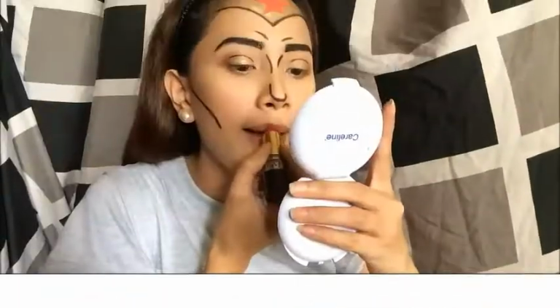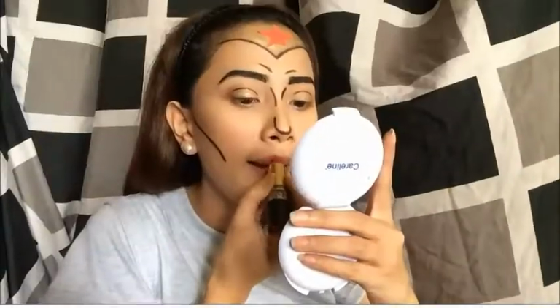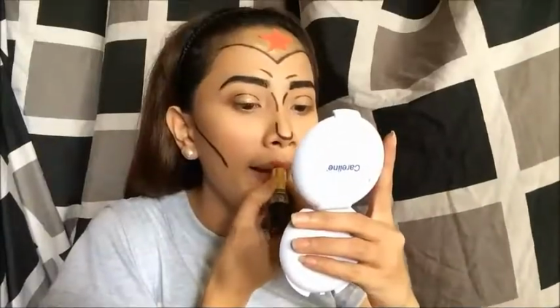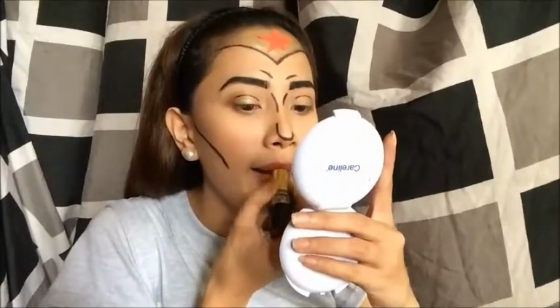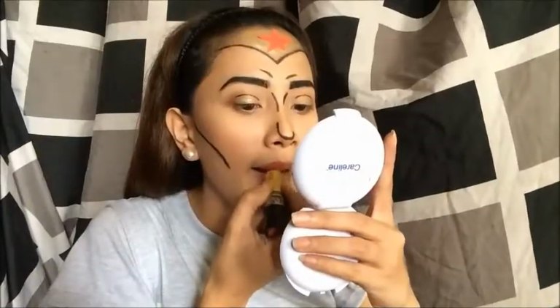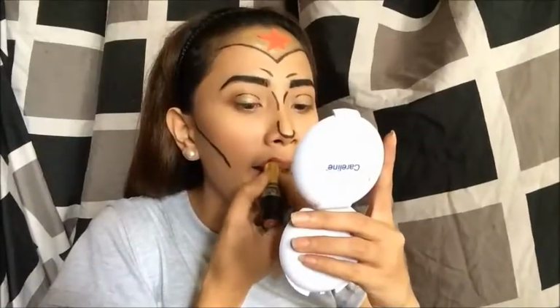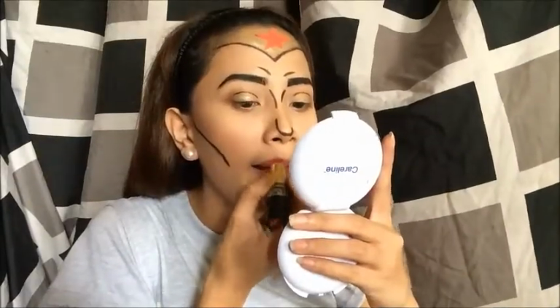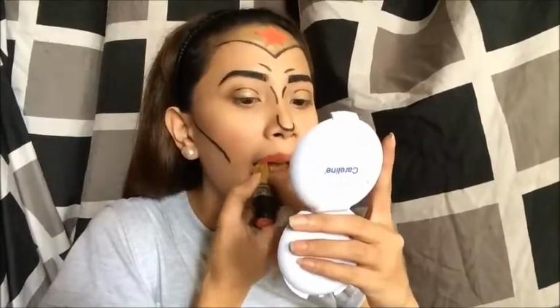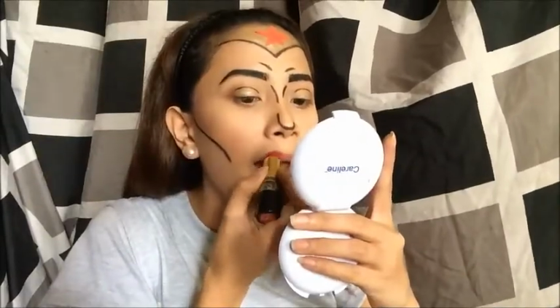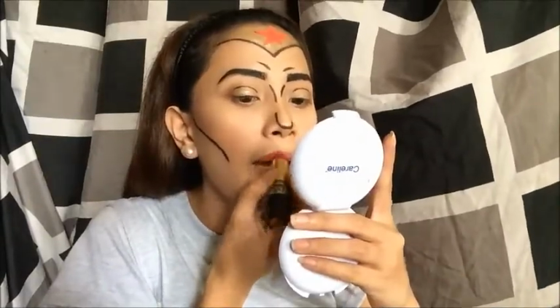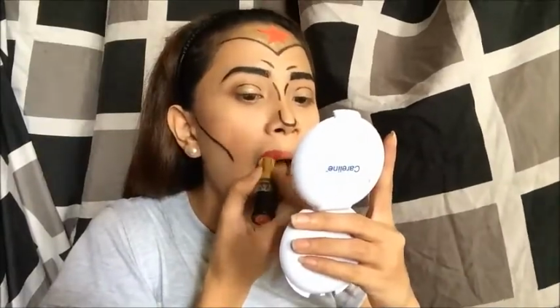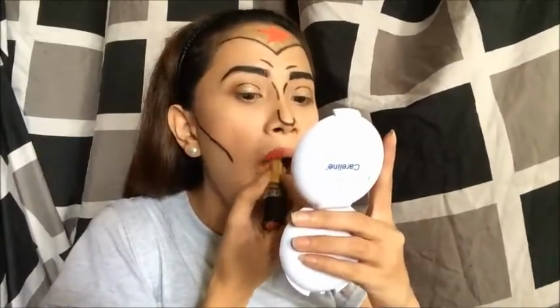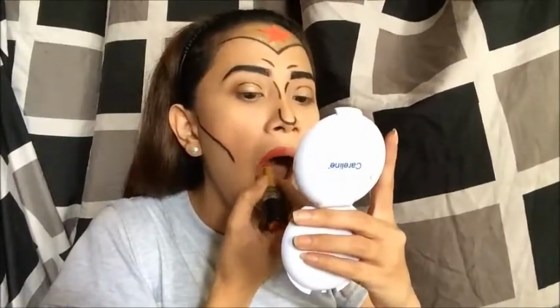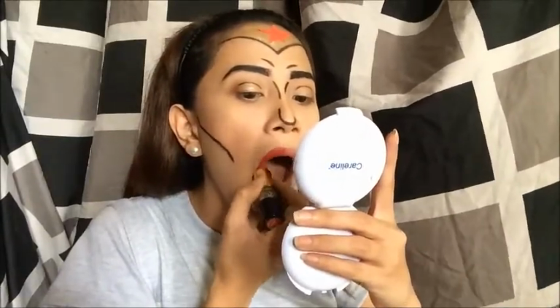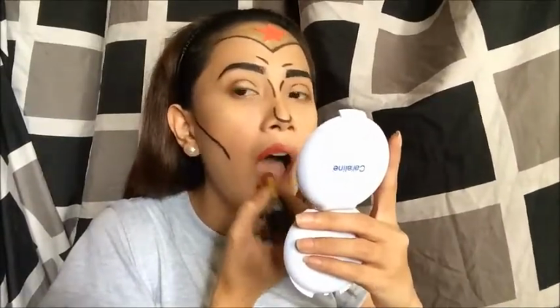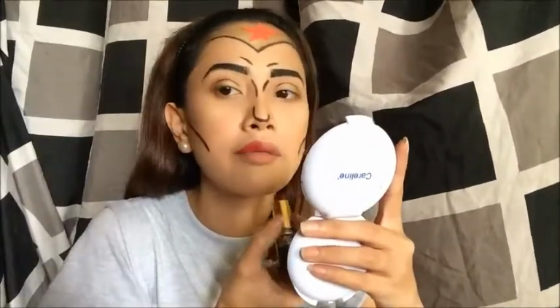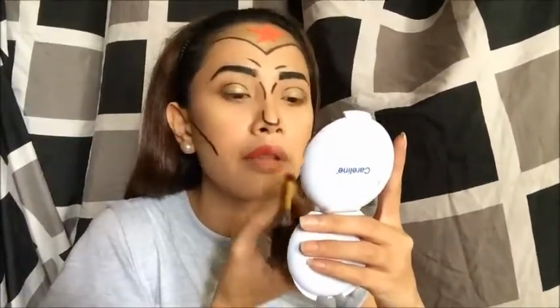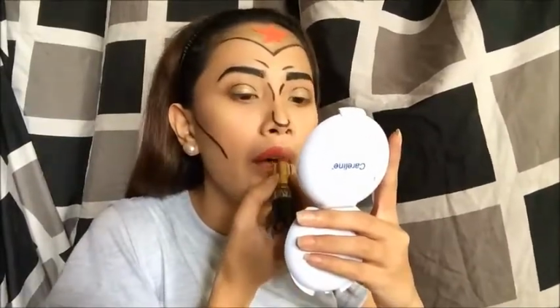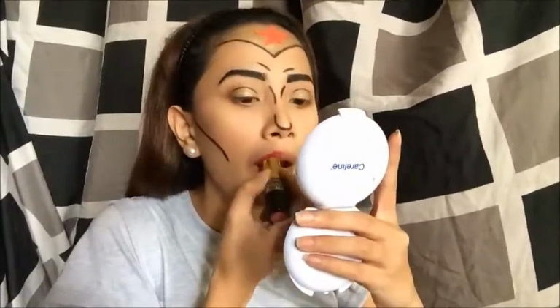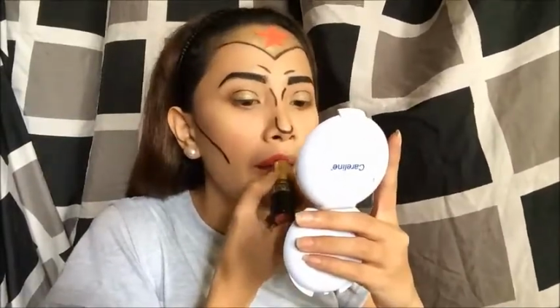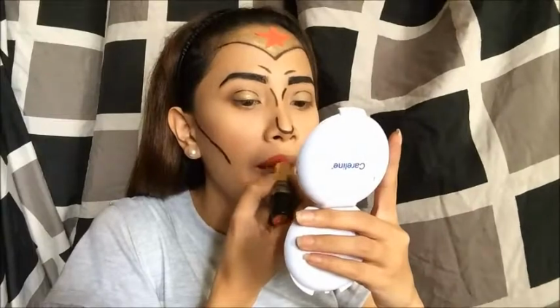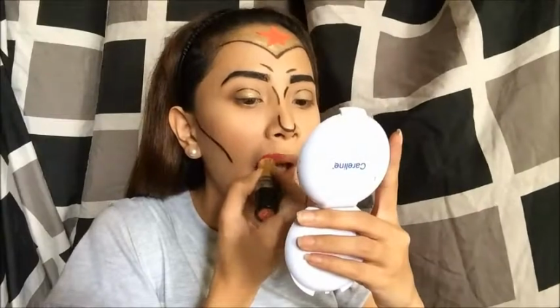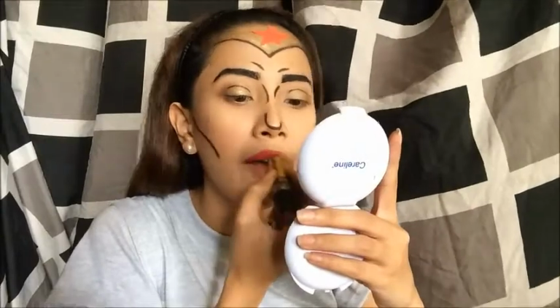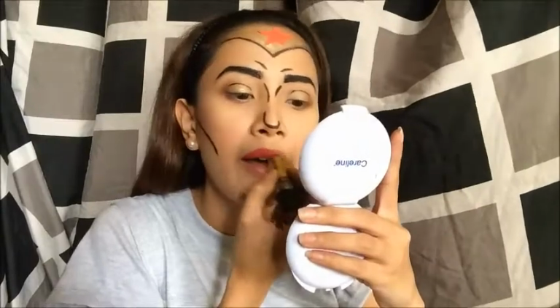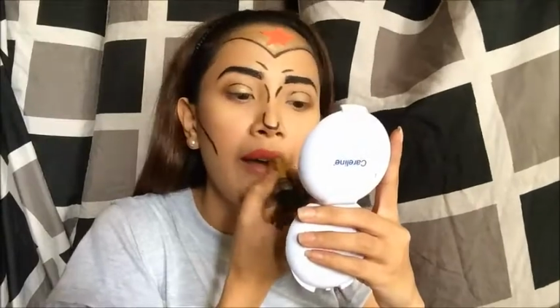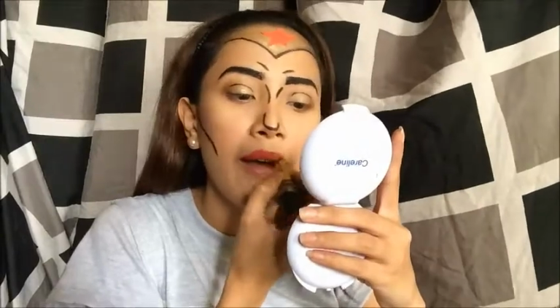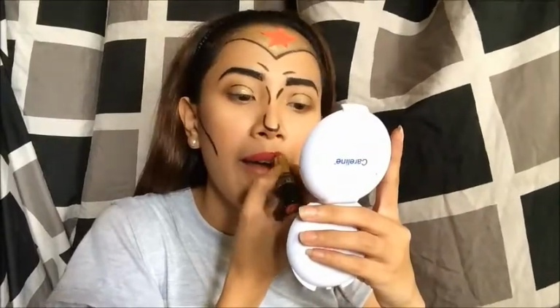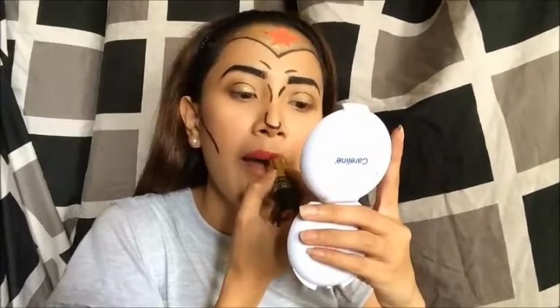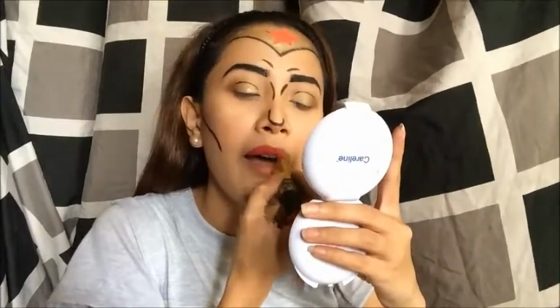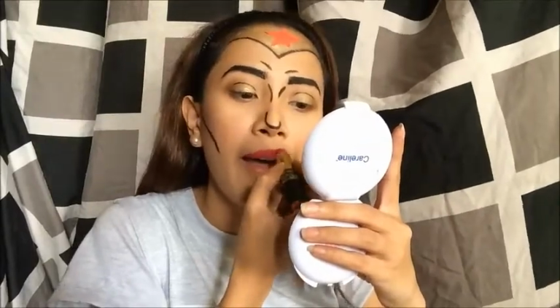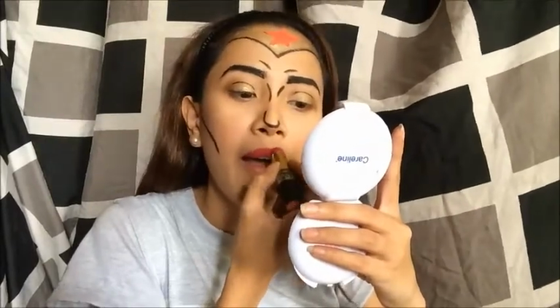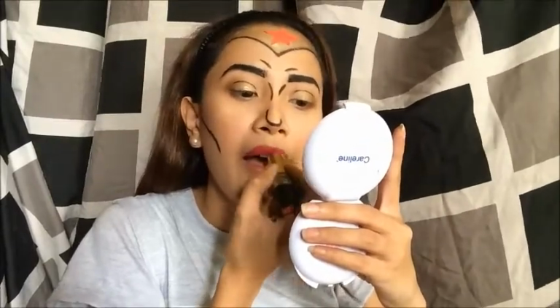Of course, guys — red lipstick of your choice! I have a star on my face, so I just put it on my face.